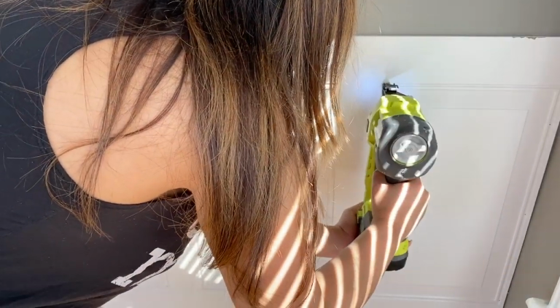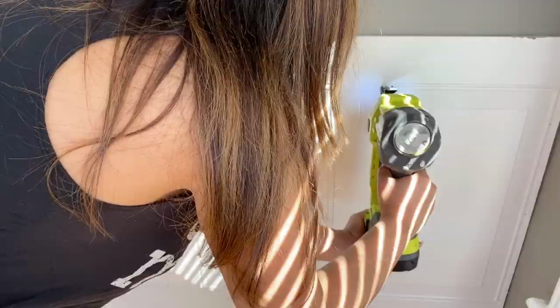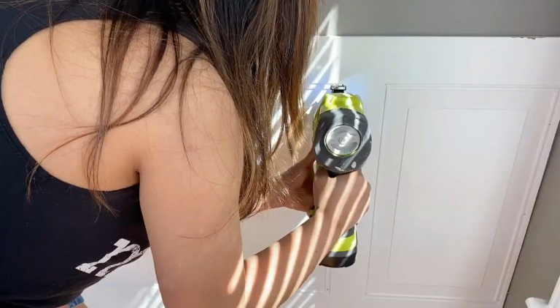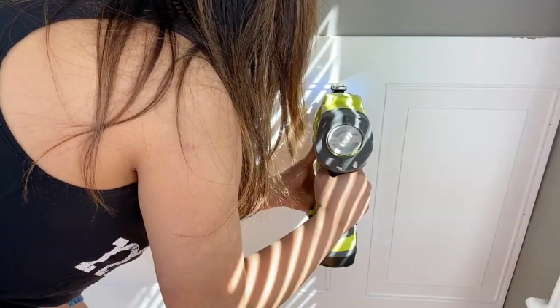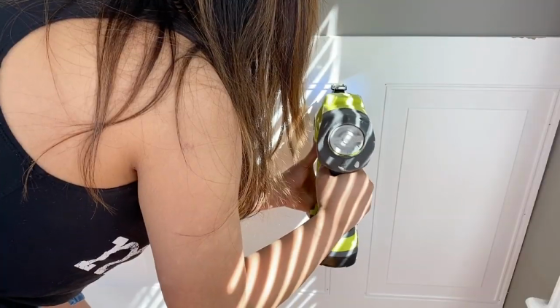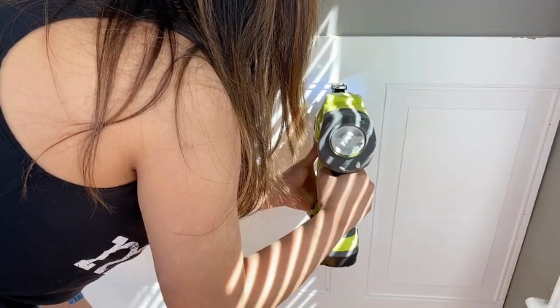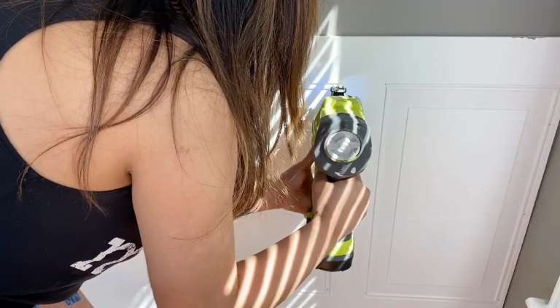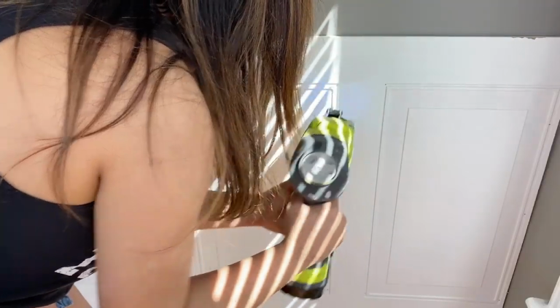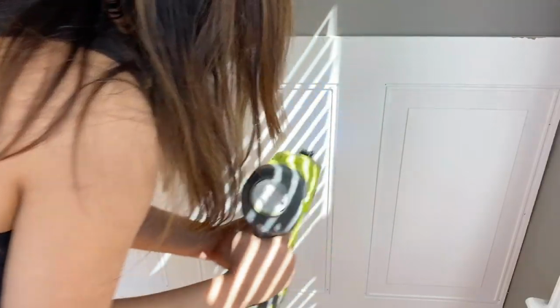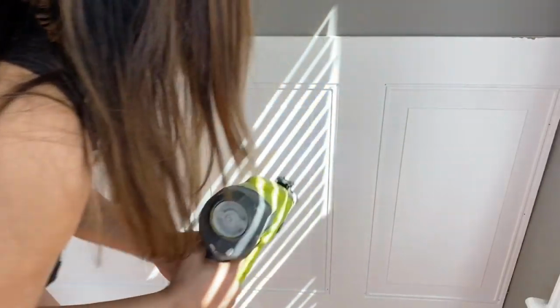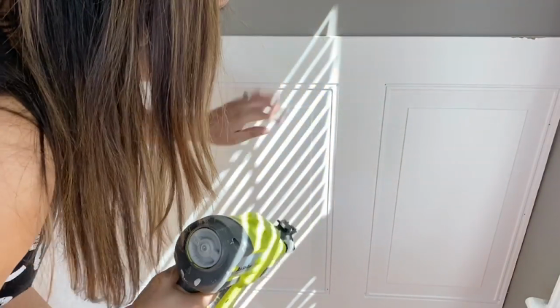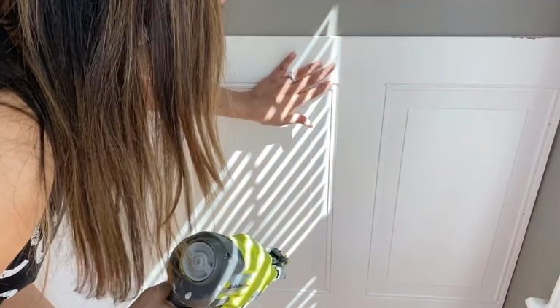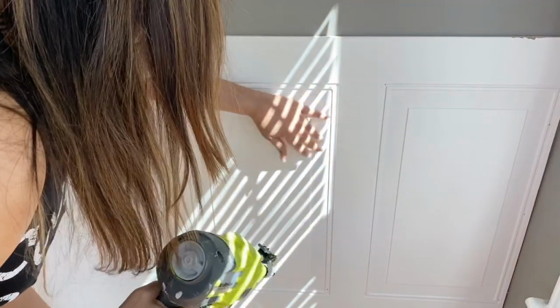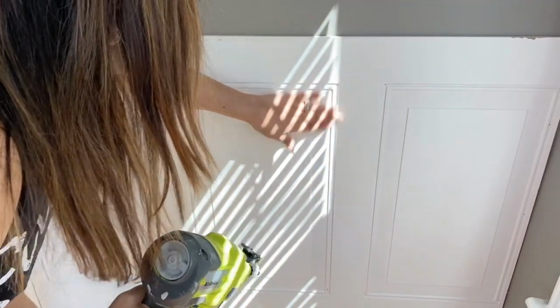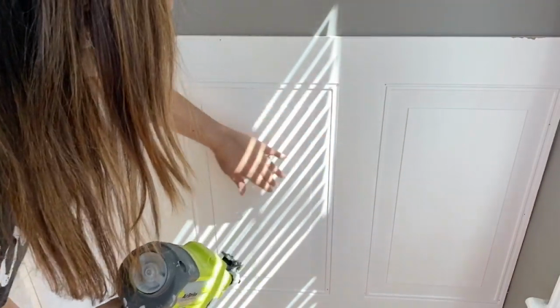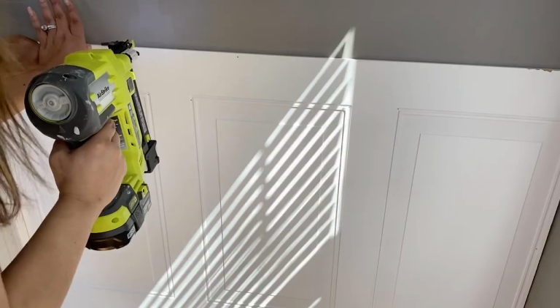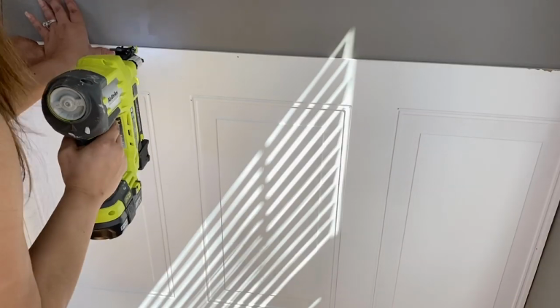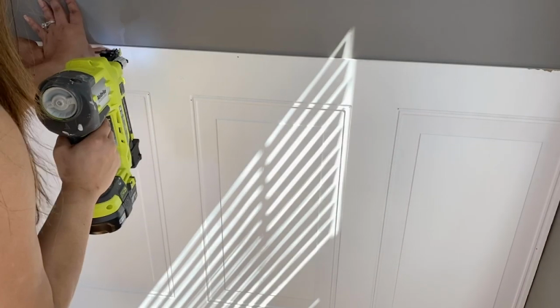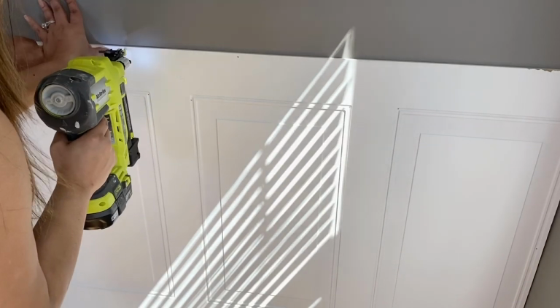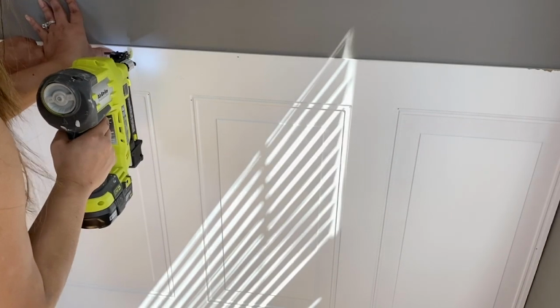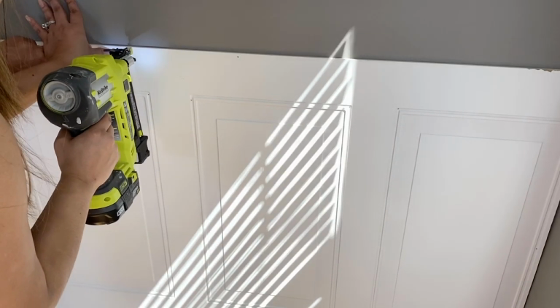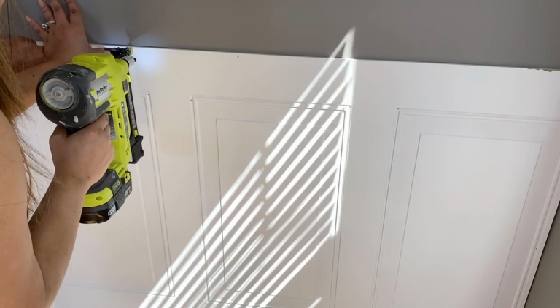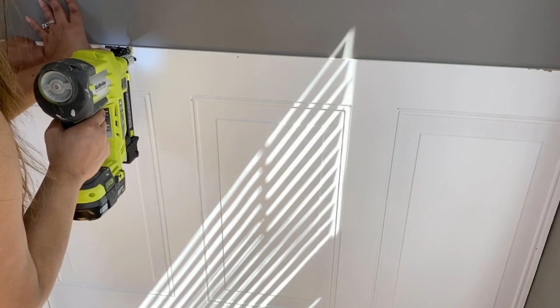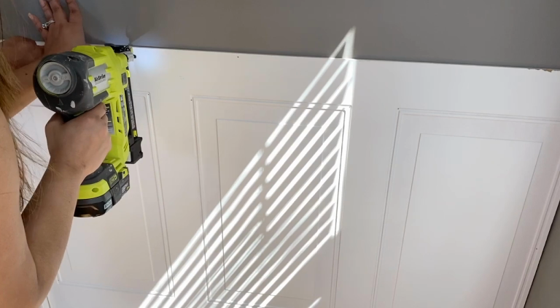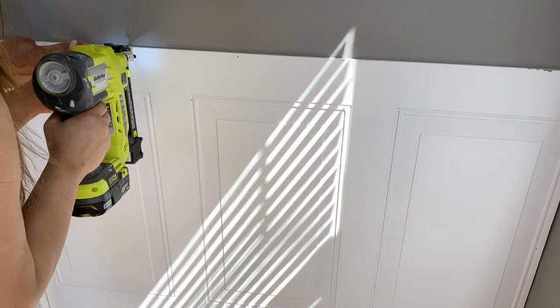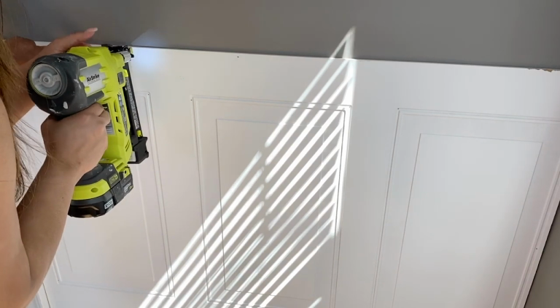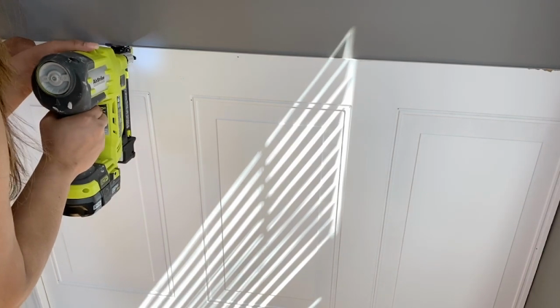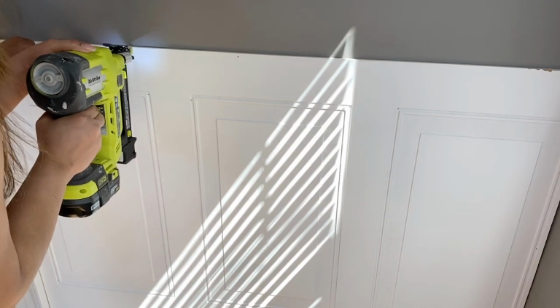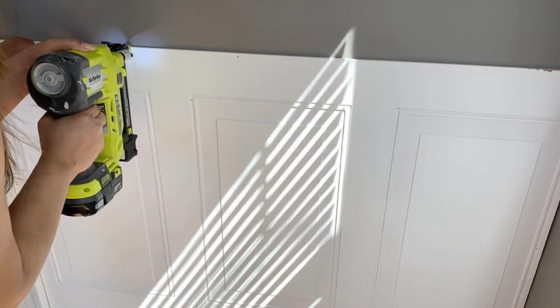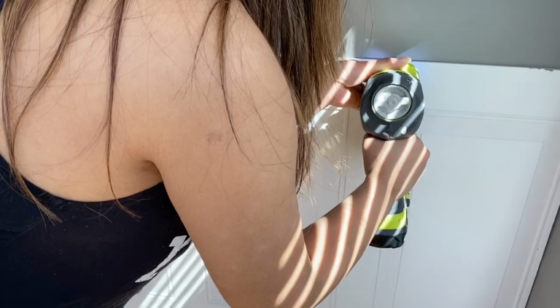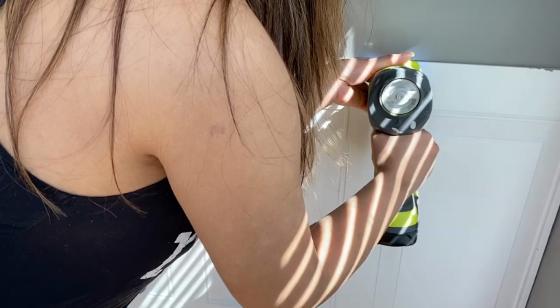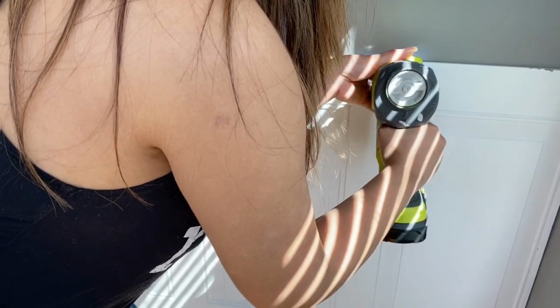I'm using a nail gun to do this. It was my first time using a nail gun and I was so happy to do this, you guys — it was super cool.